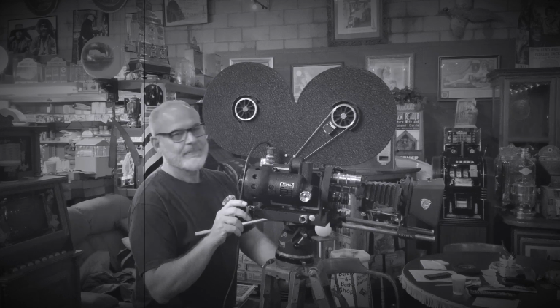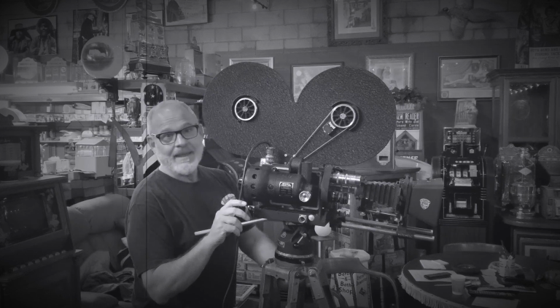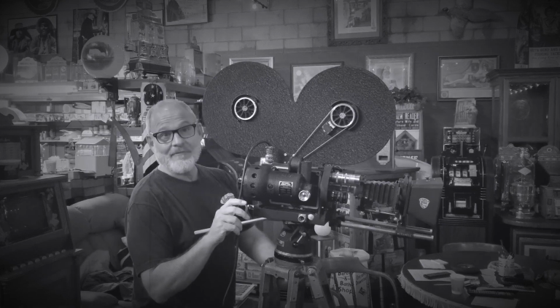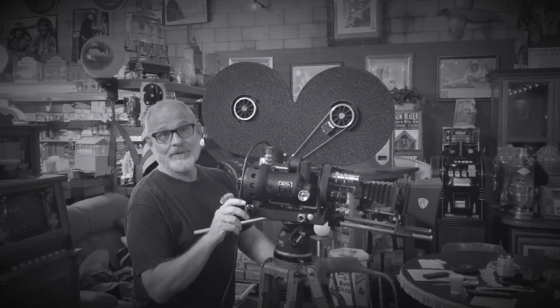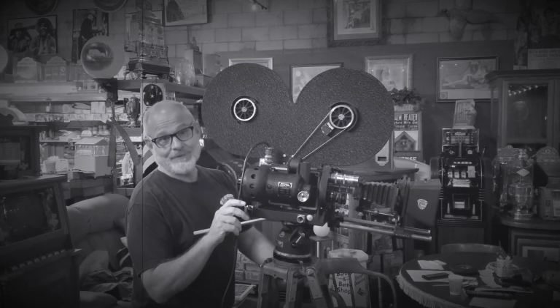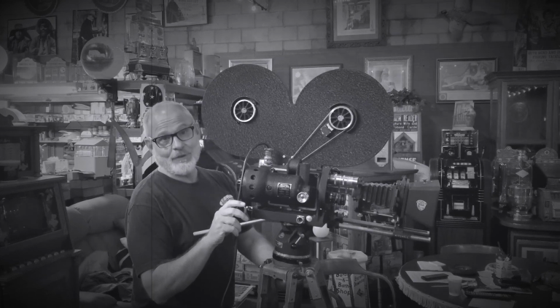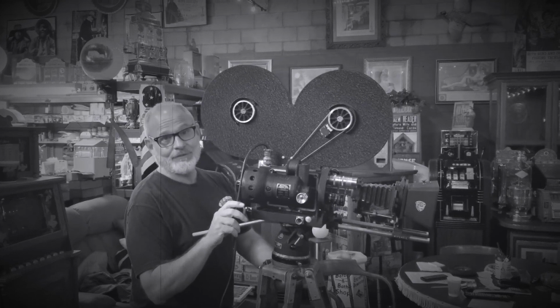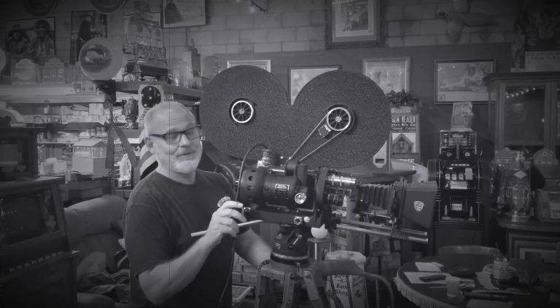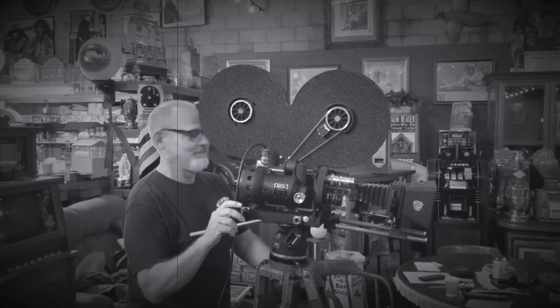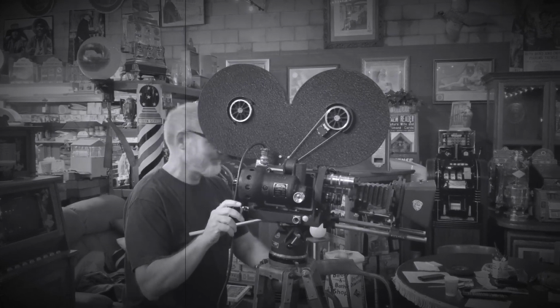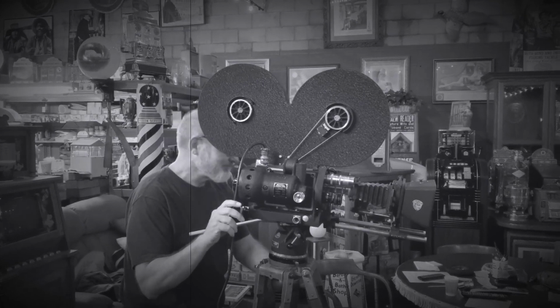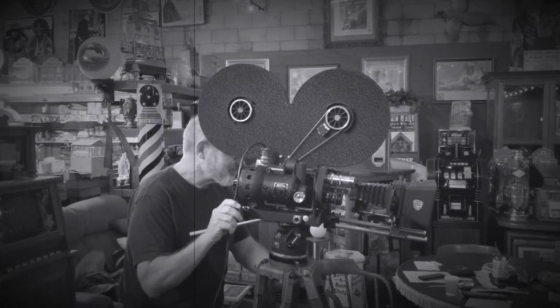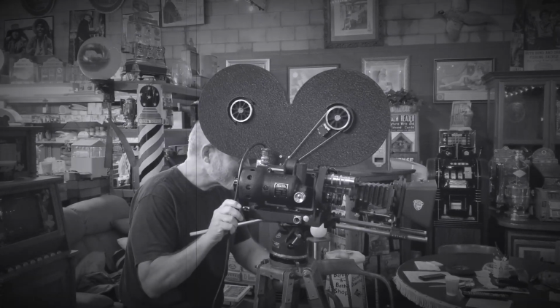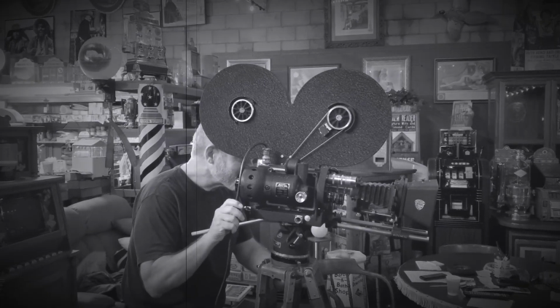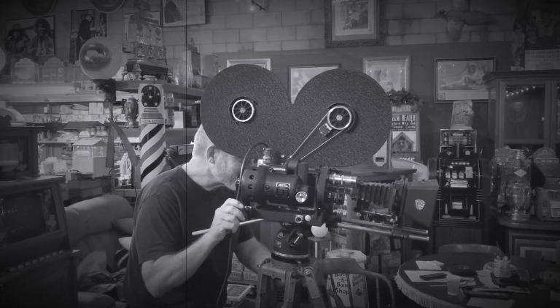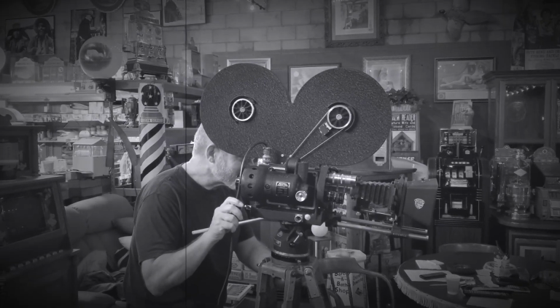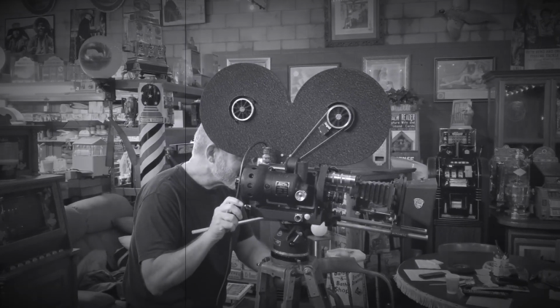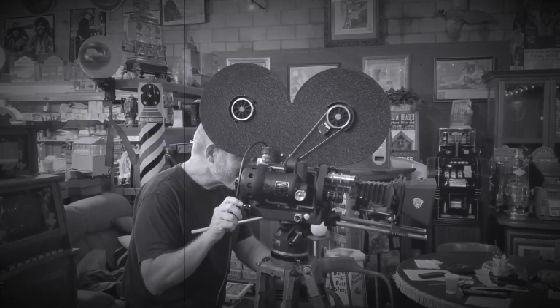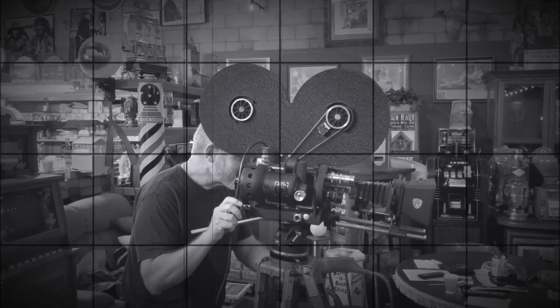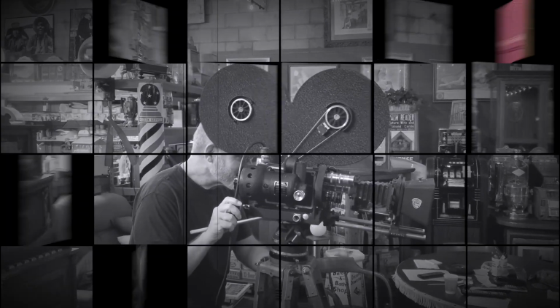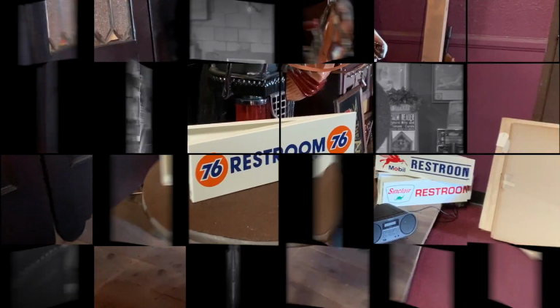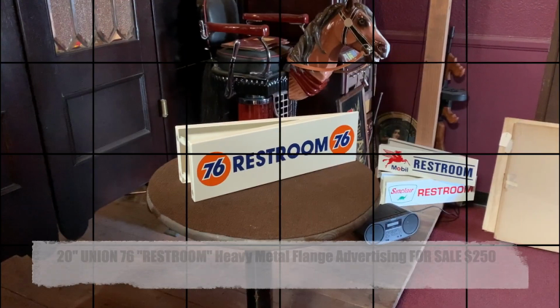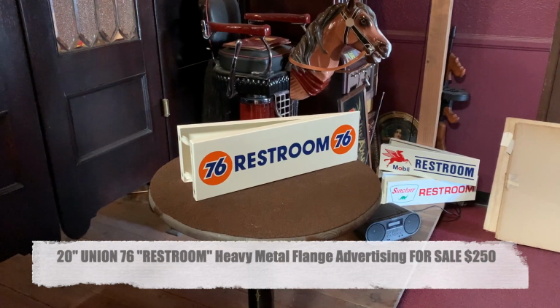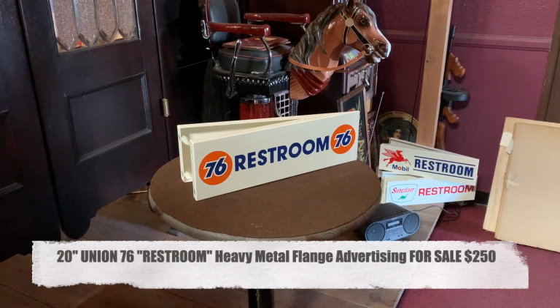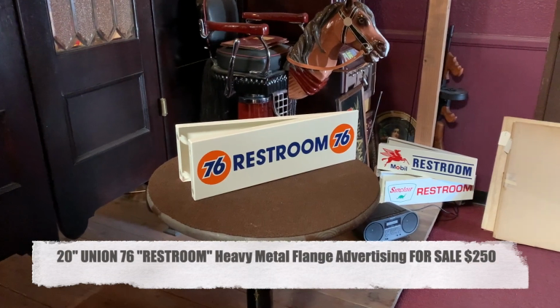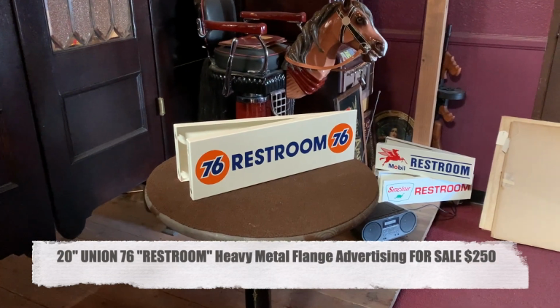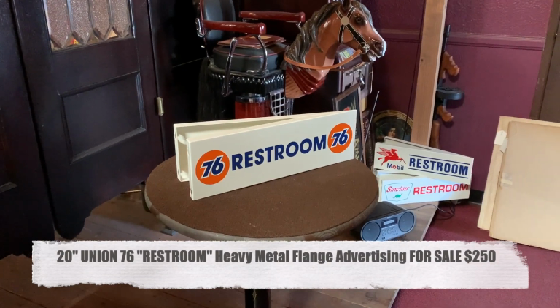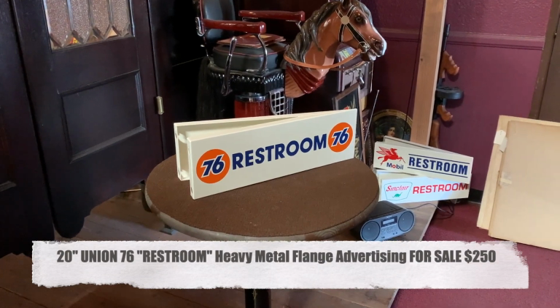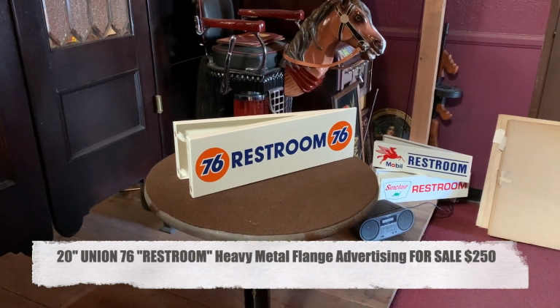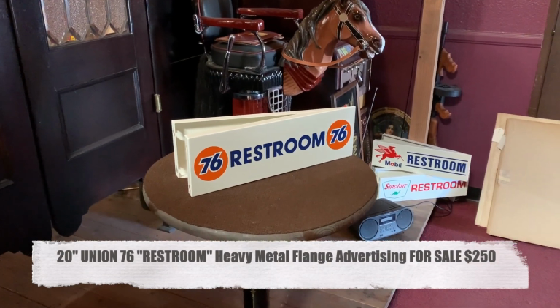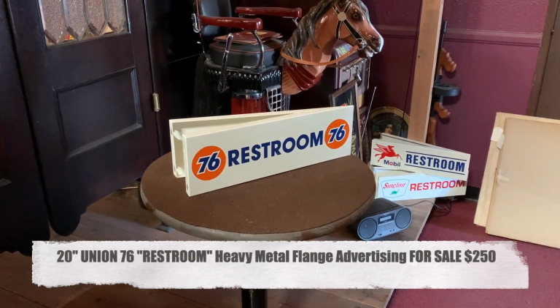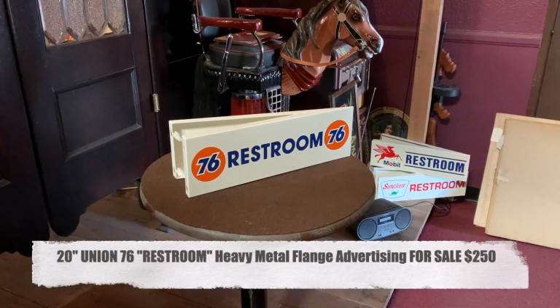Hey everyone, enjoy the show. Jeff from Mantiques Network, continuing on my bathroom signs.